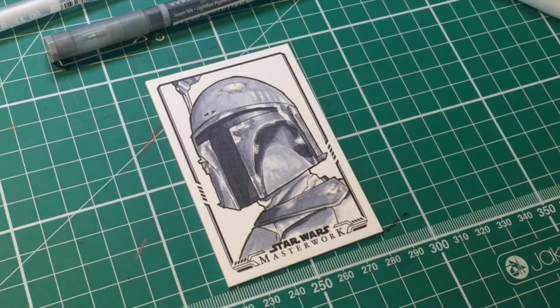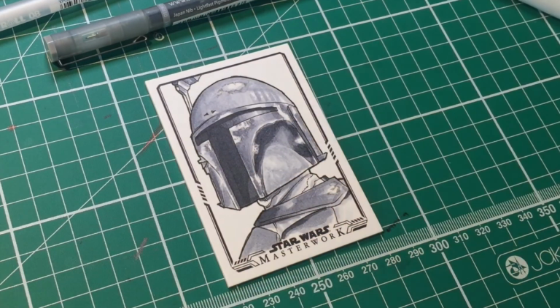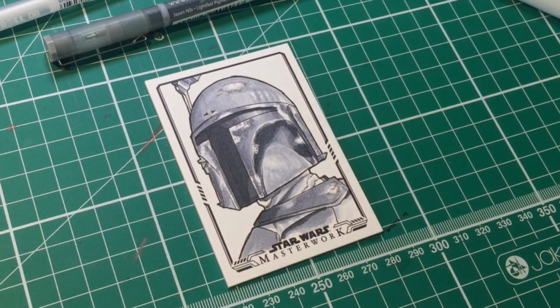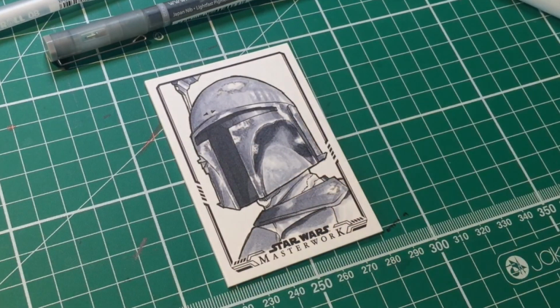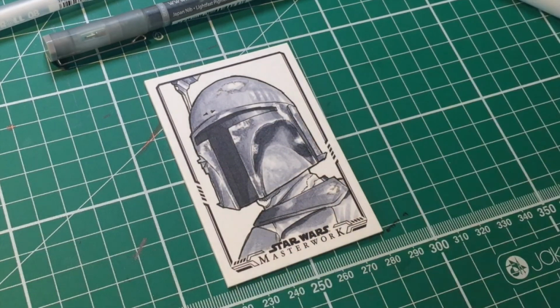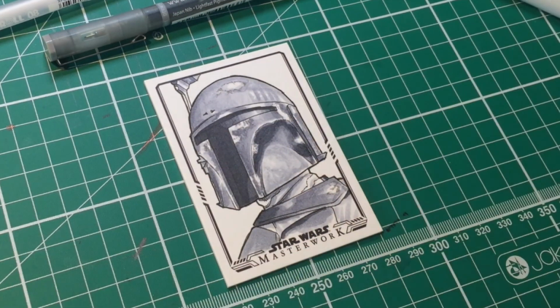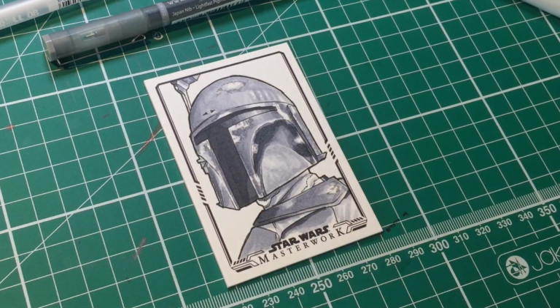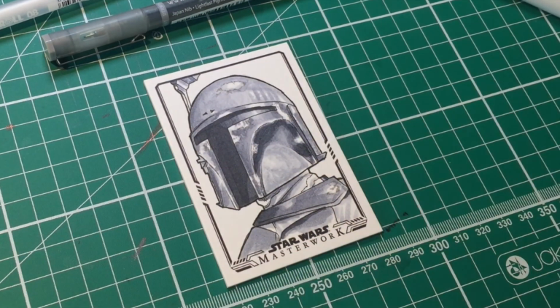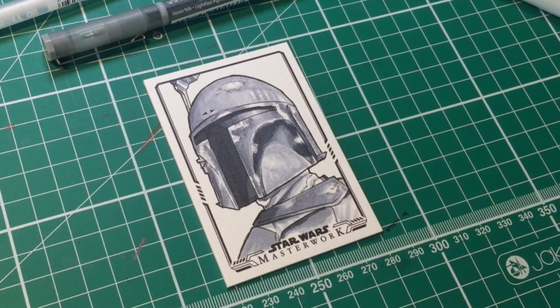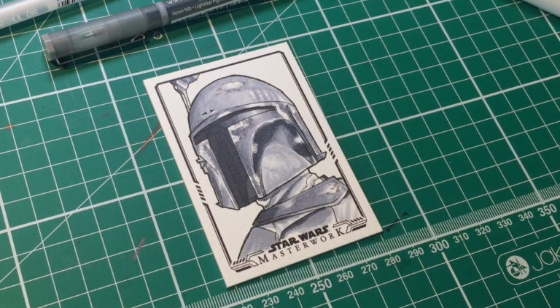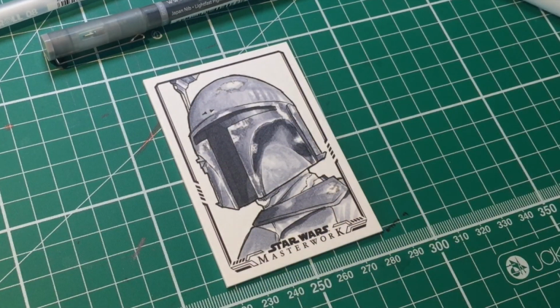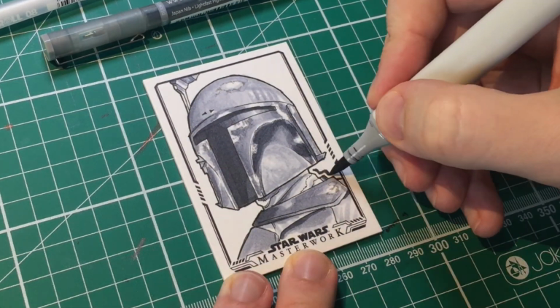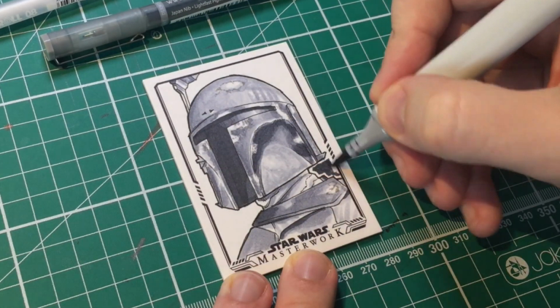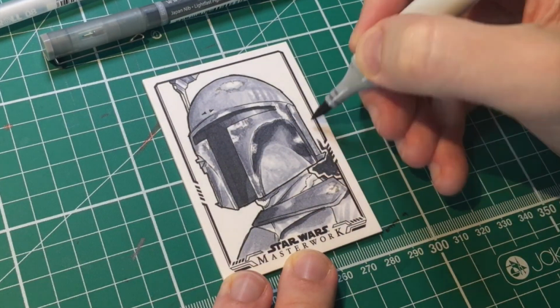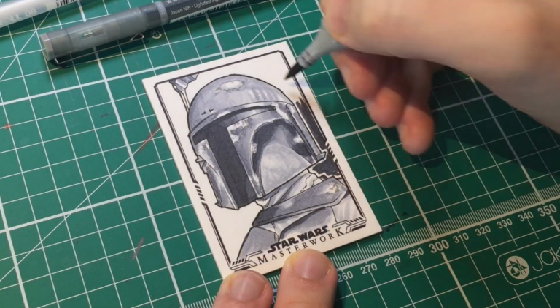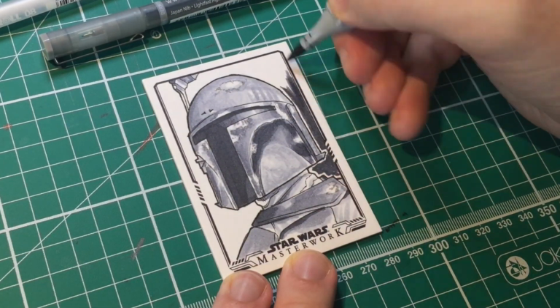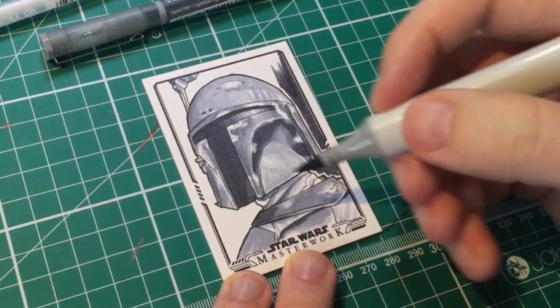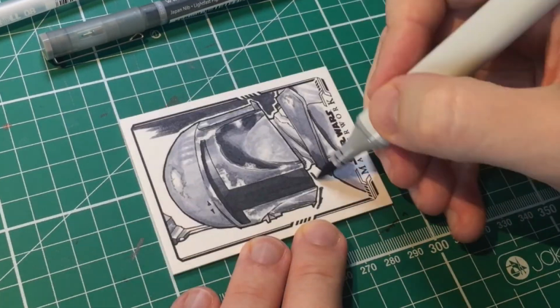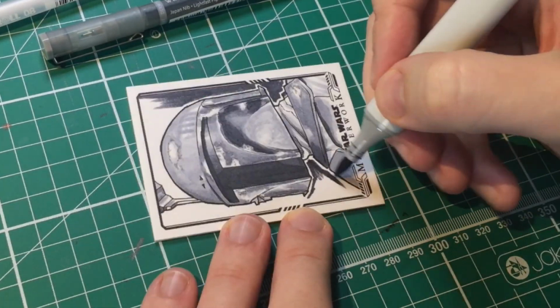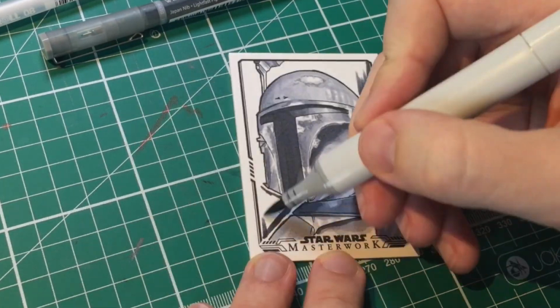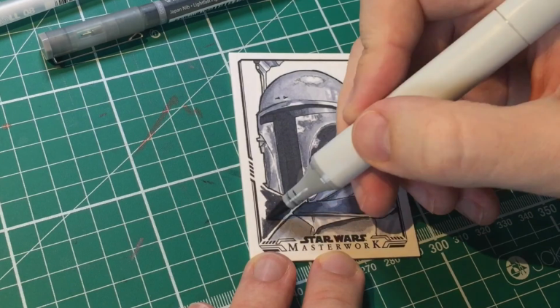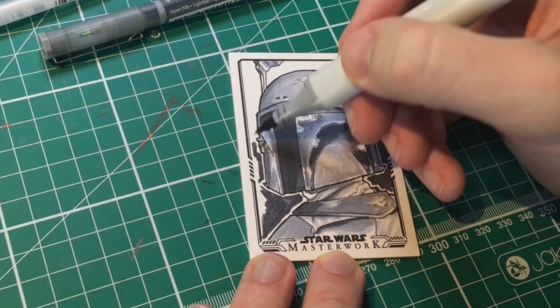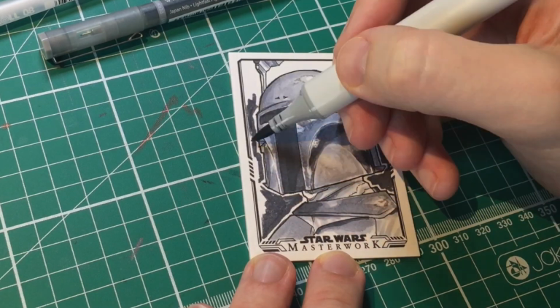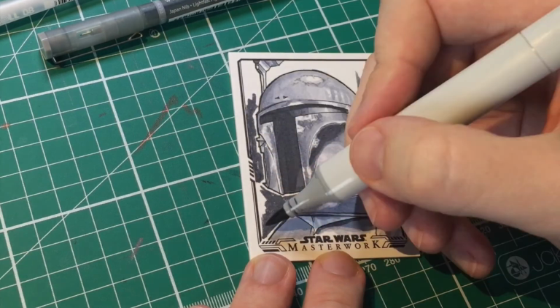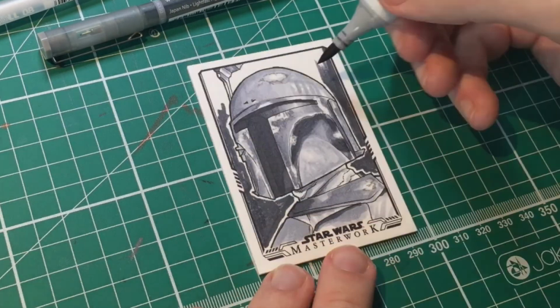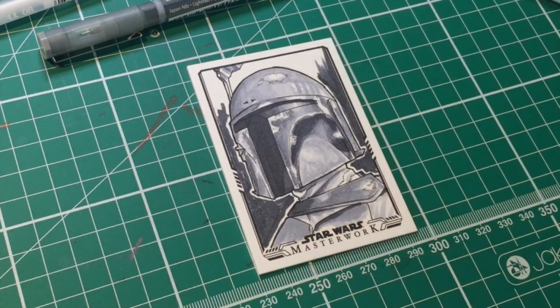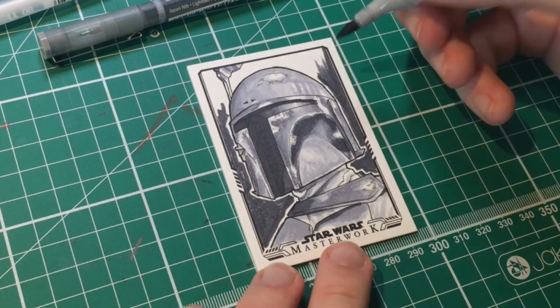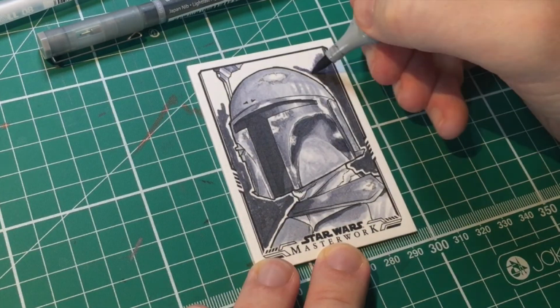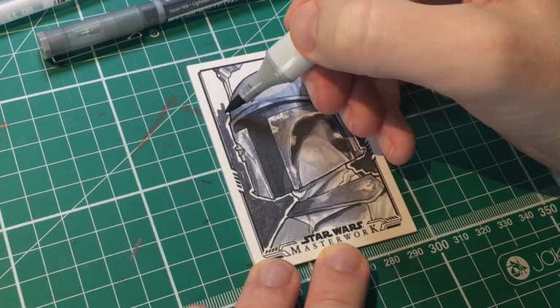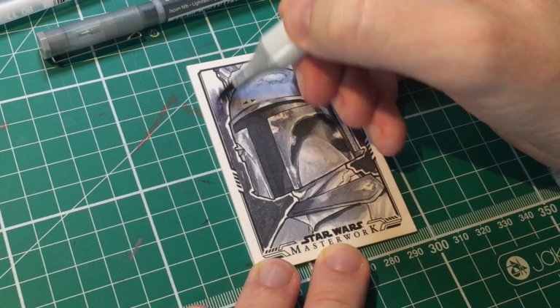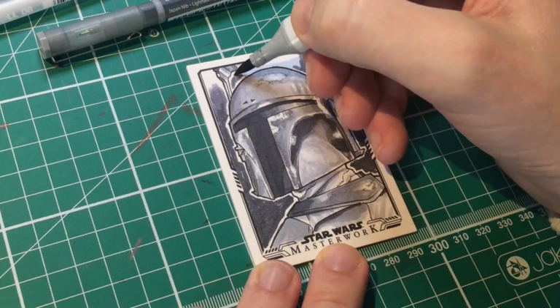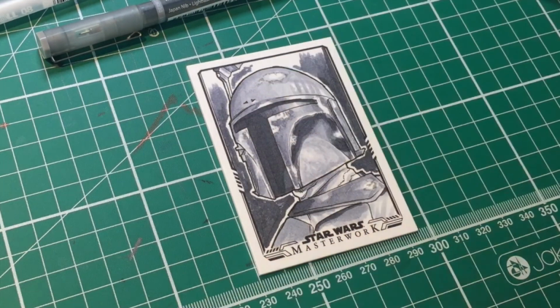Hopefully some will be lucky enough to pull this card from the set, and if that's you, let me know. Cheers!